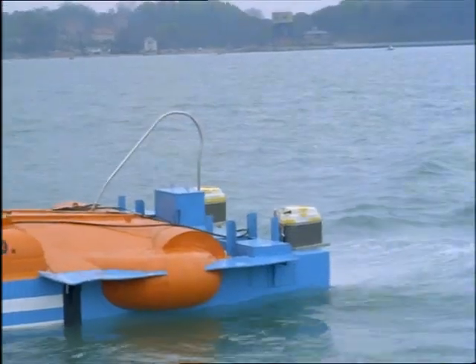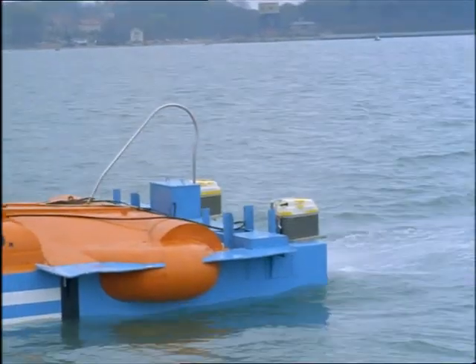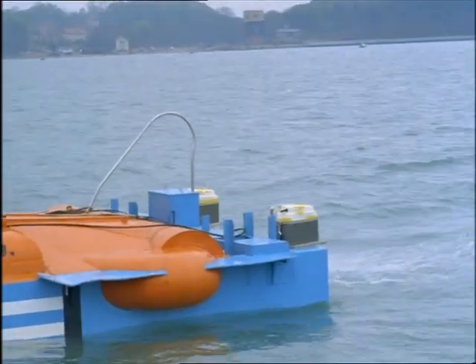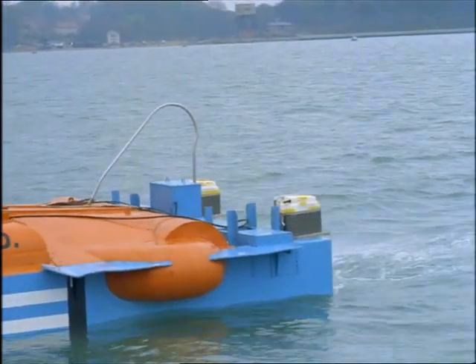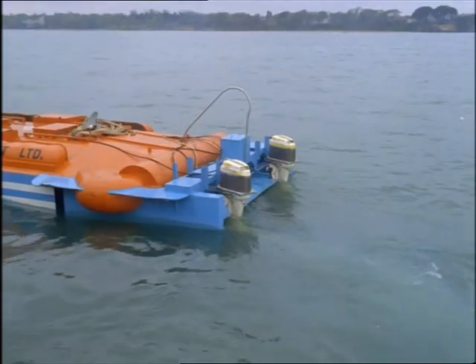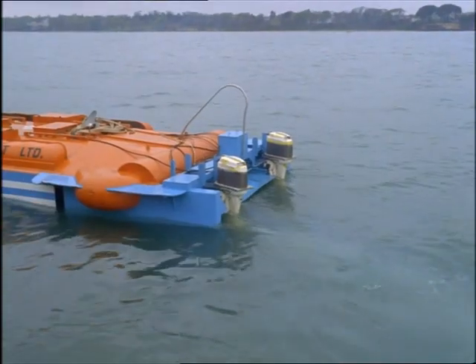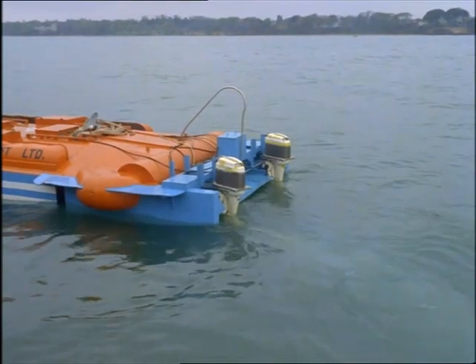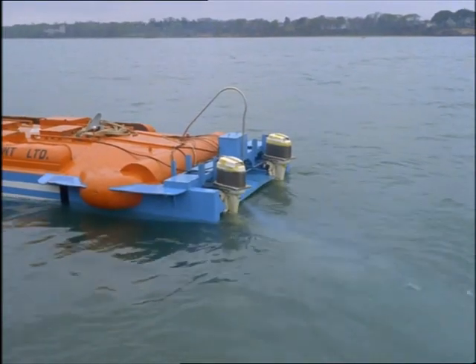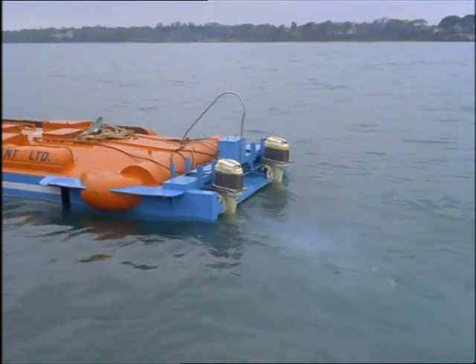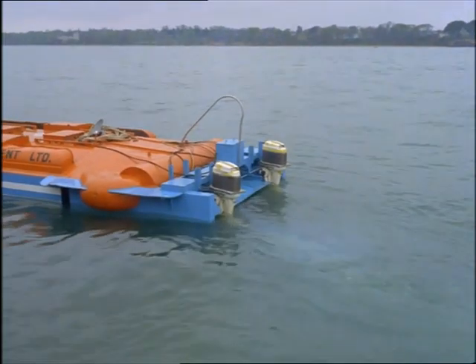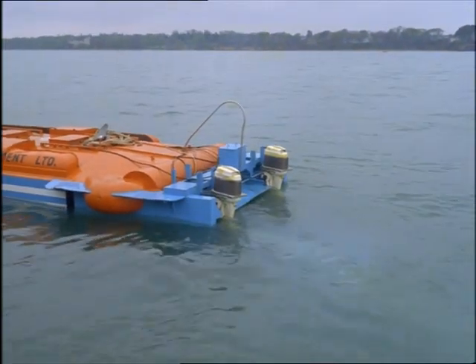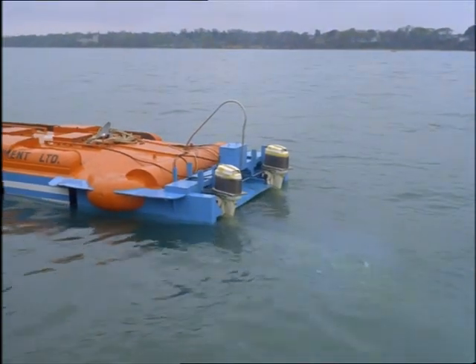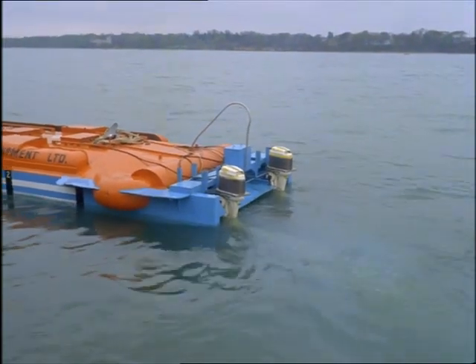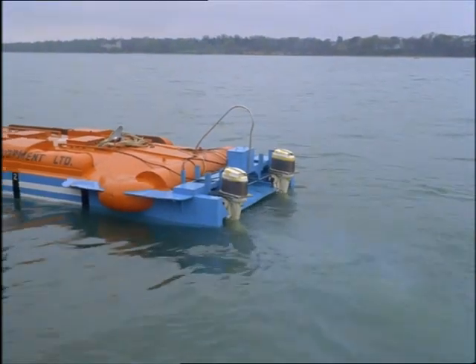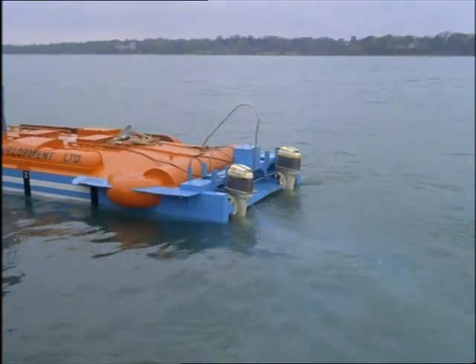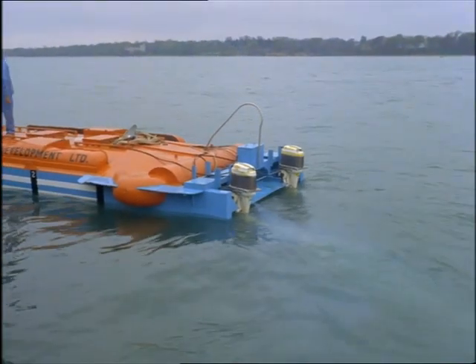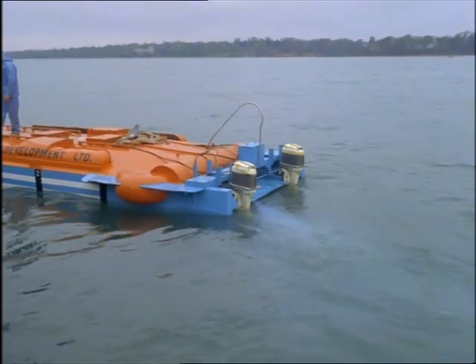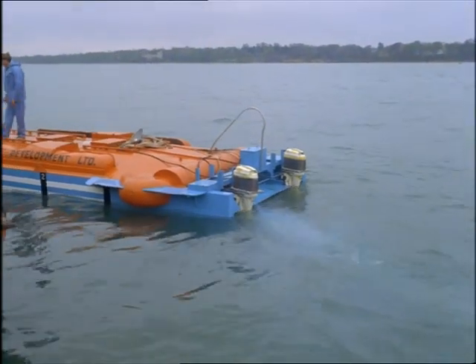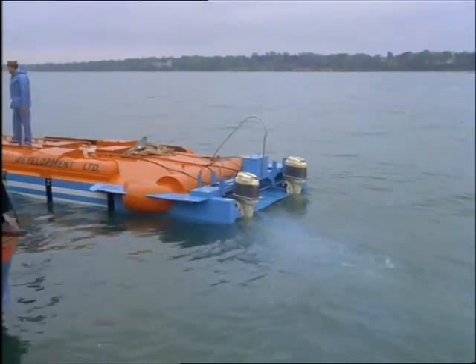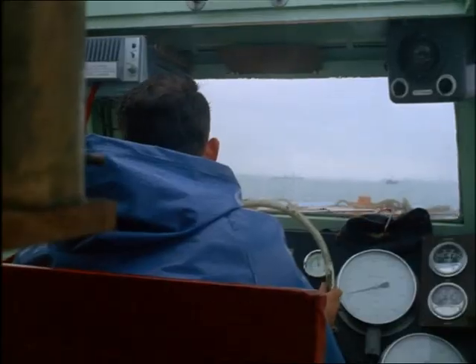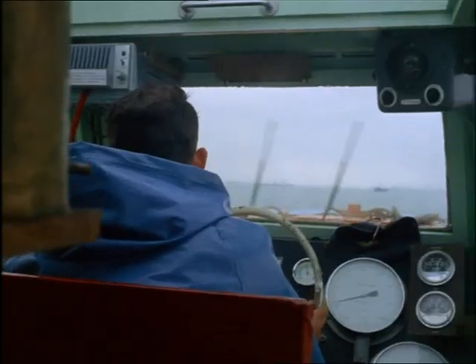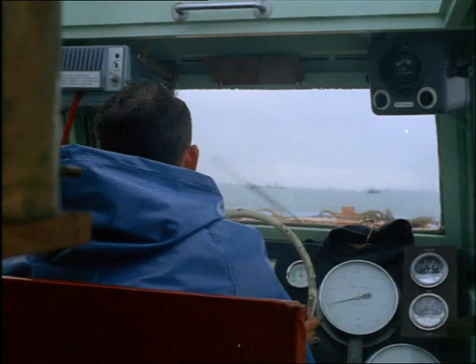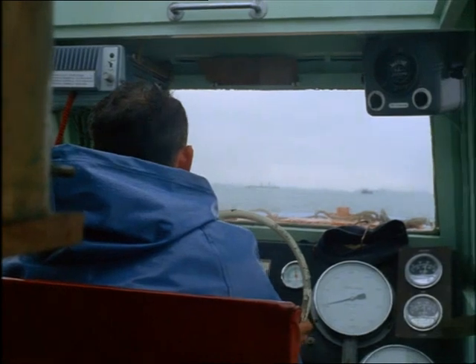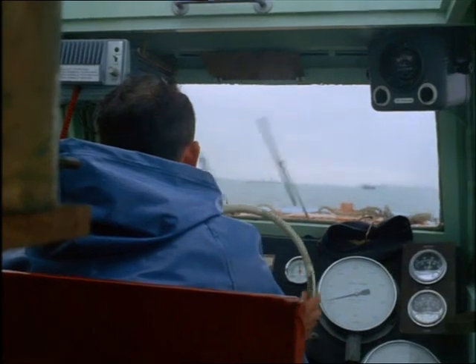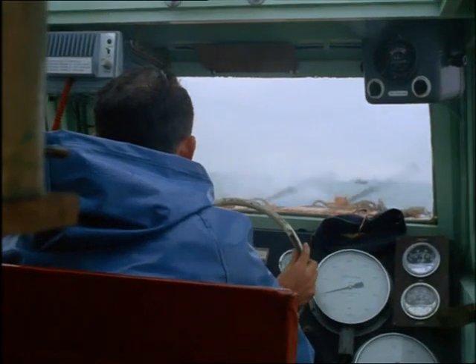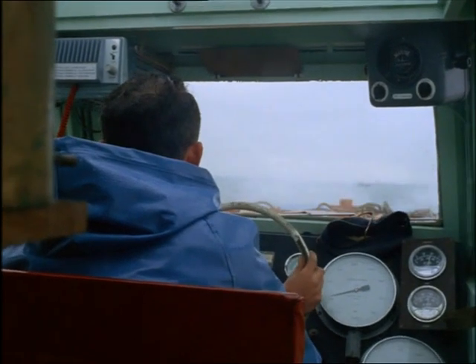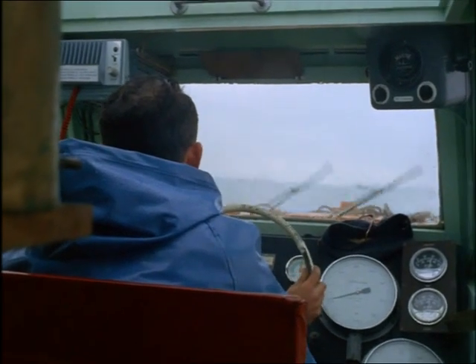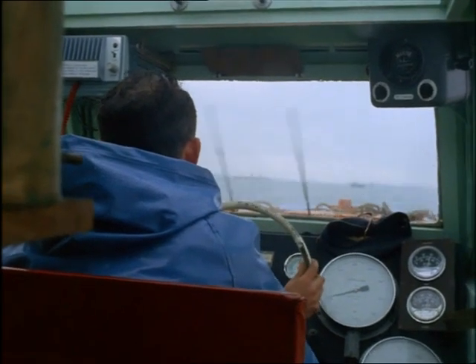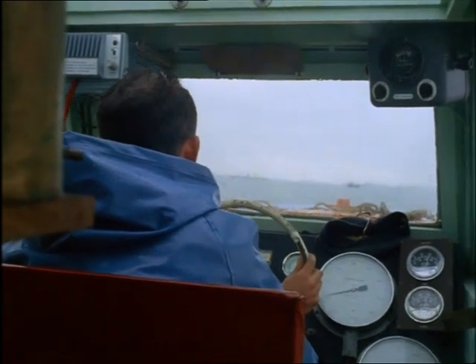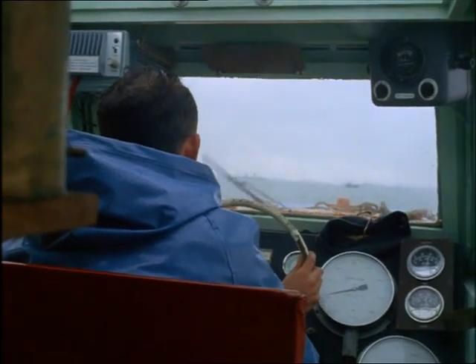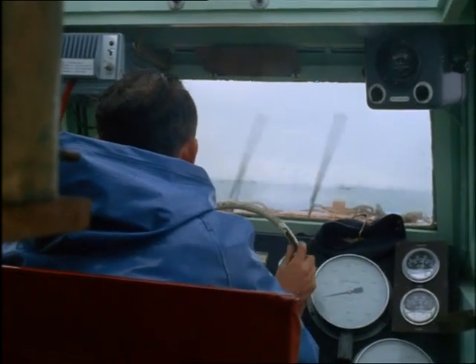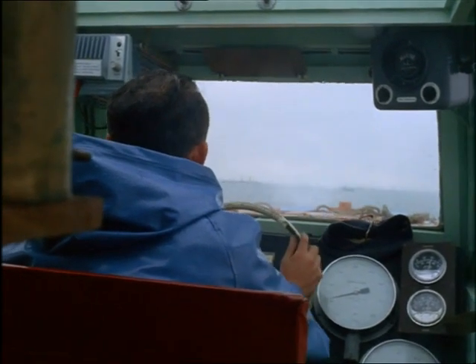Their first experimental craft, a five-tonner, sixty feet long and powered by two outboard motors, cruises at twenty miles an hour.